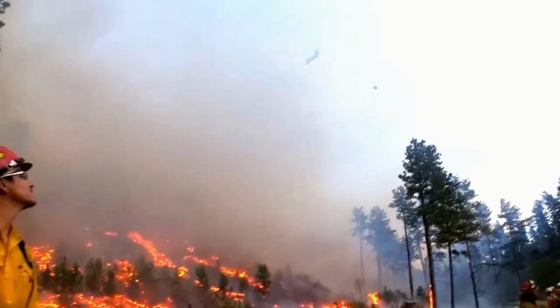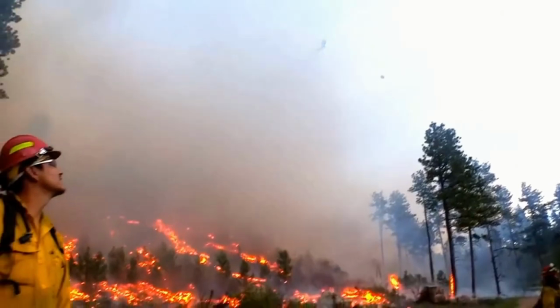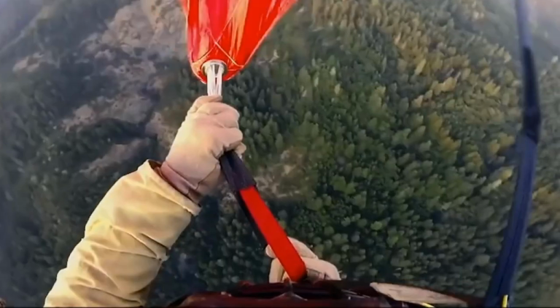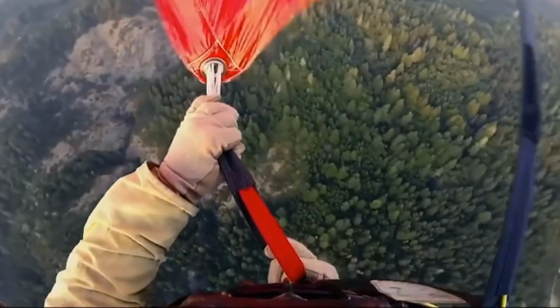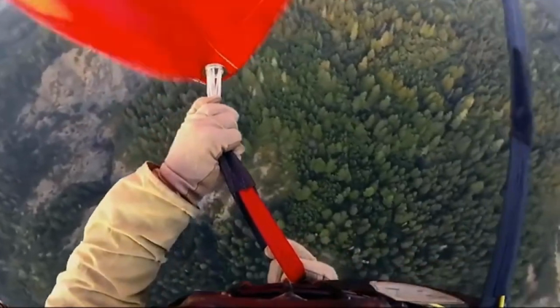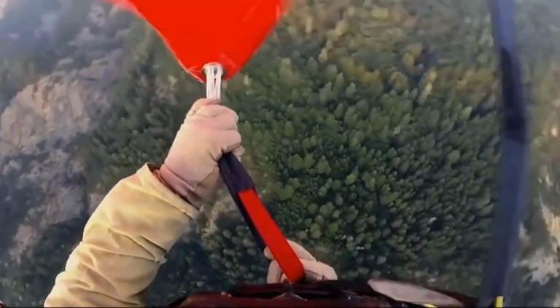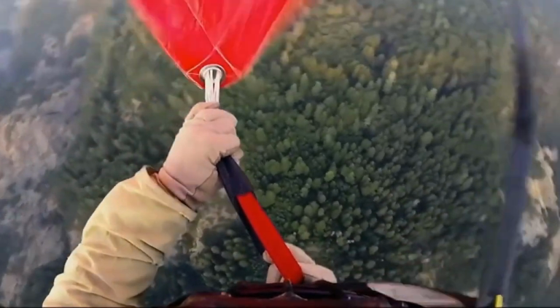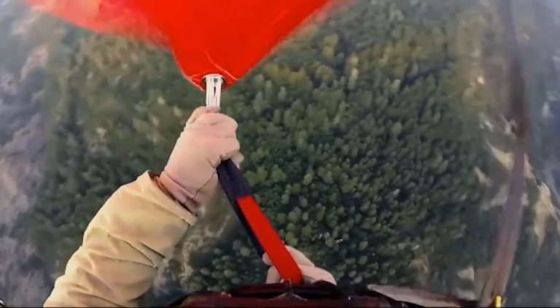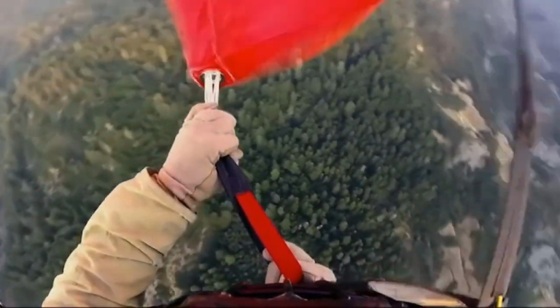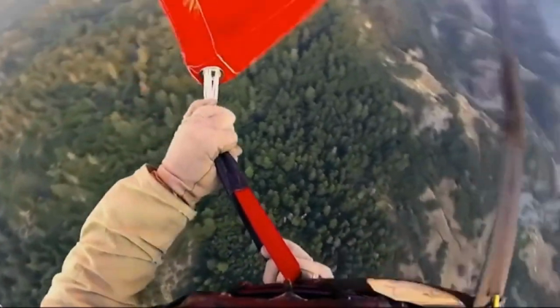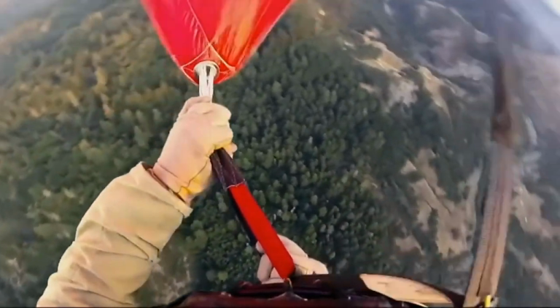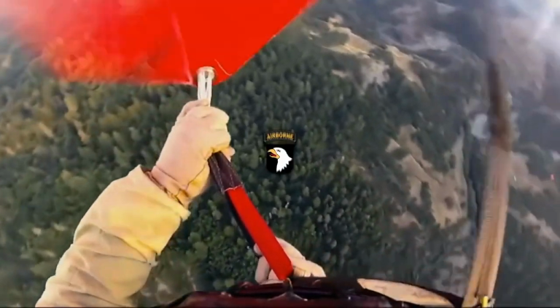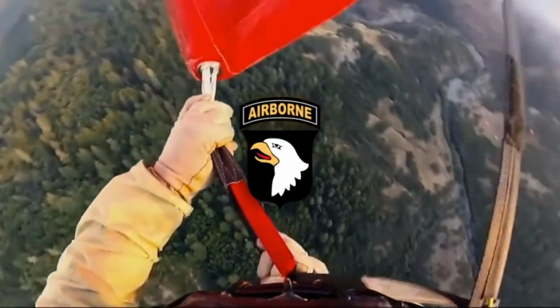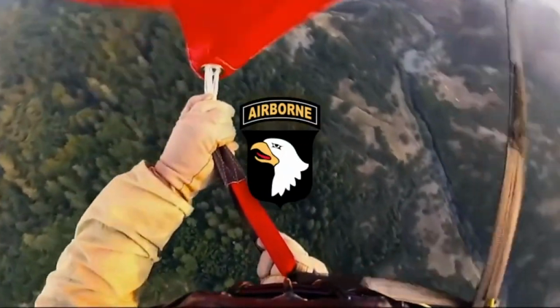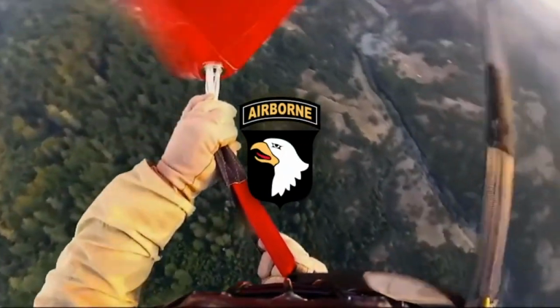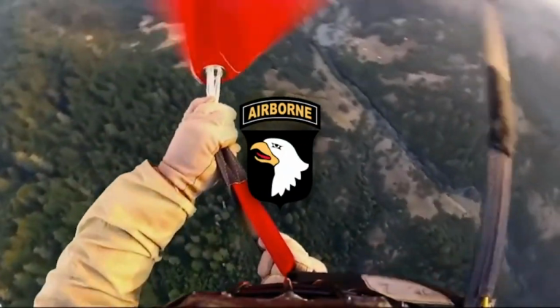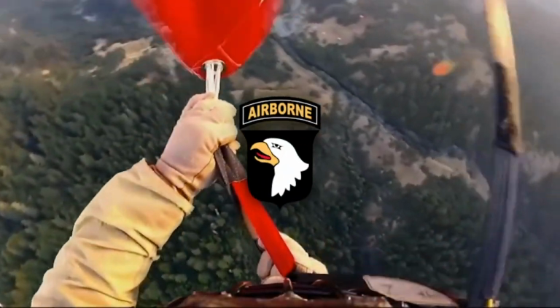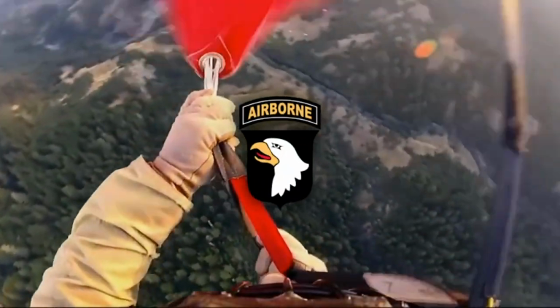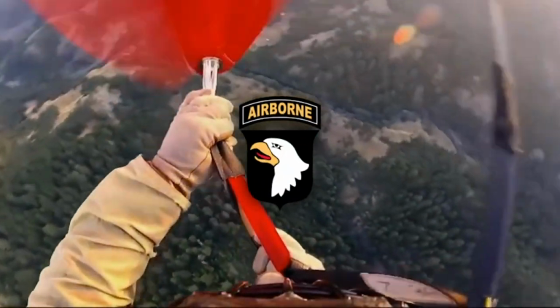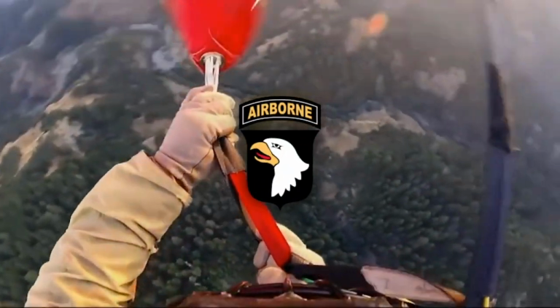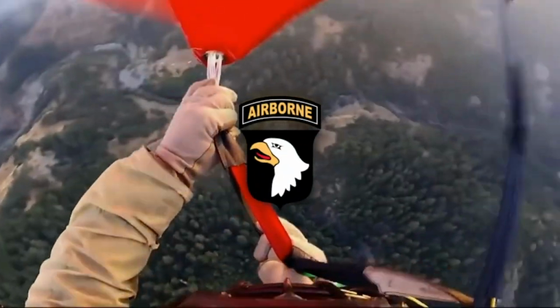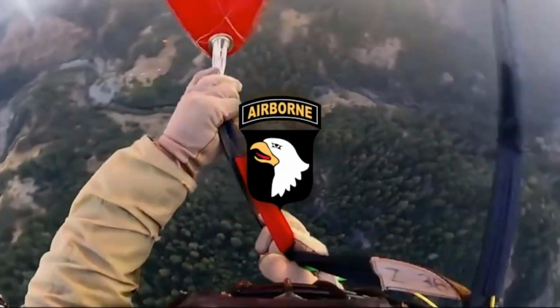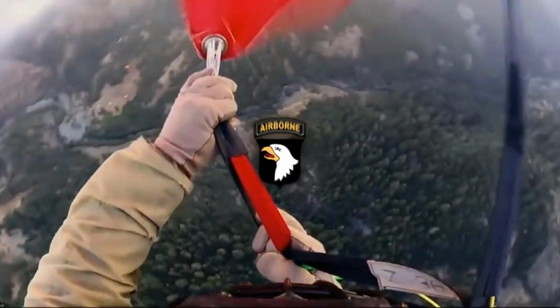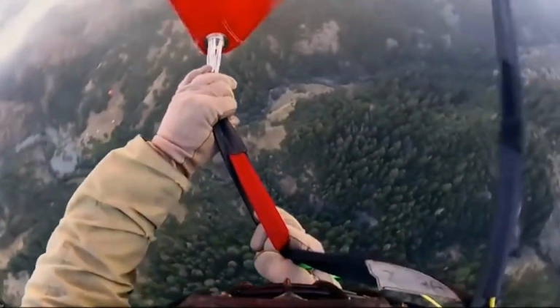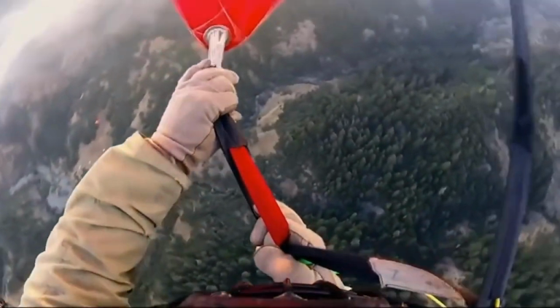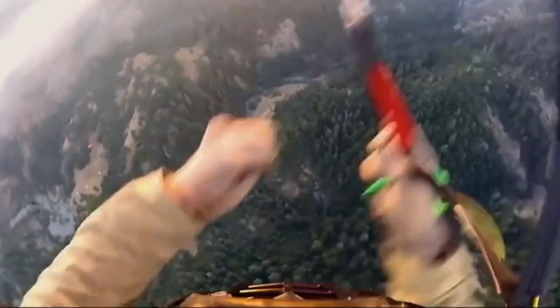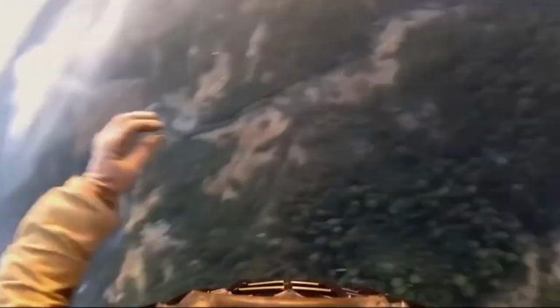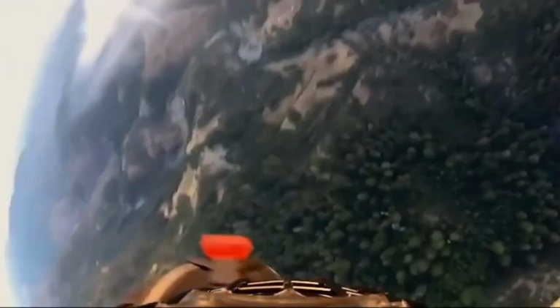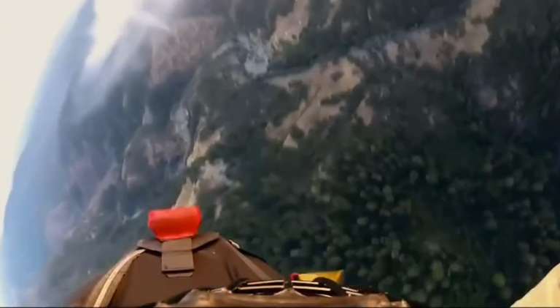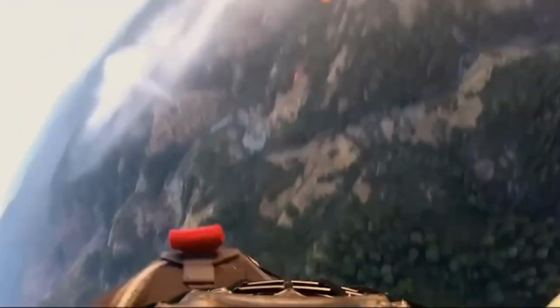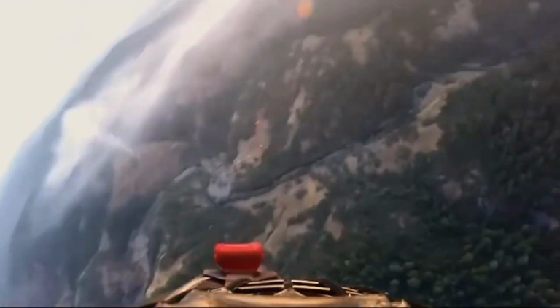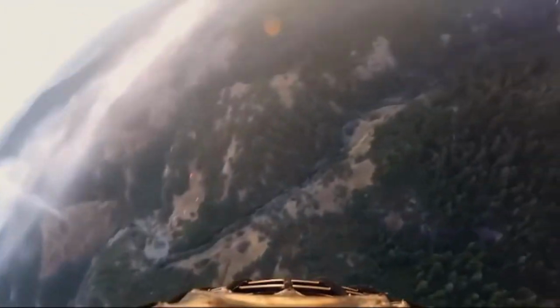Did you know they partially inspired the creation of the 101st Airborne Division? The more you know.